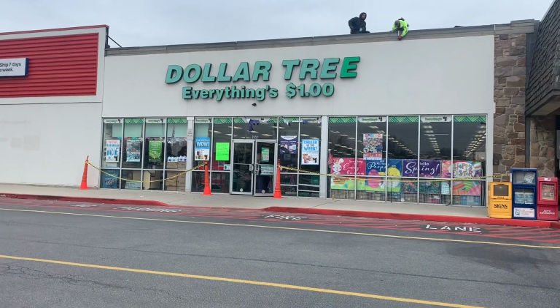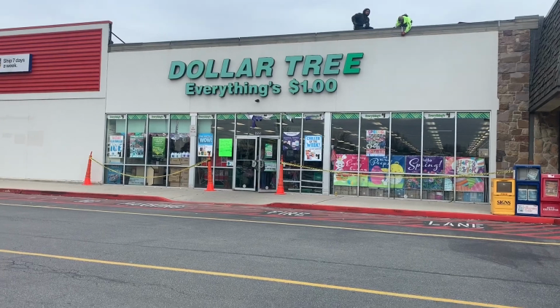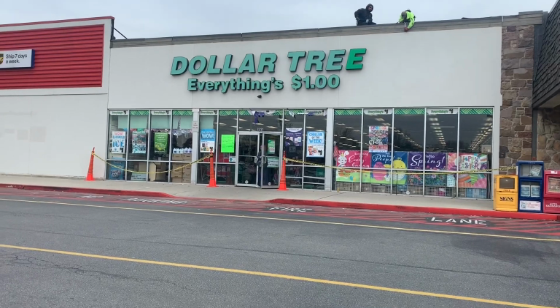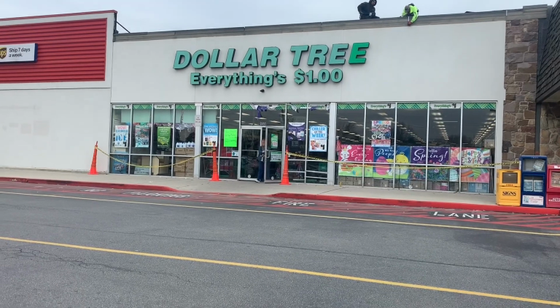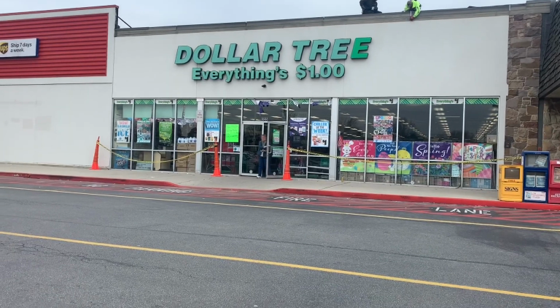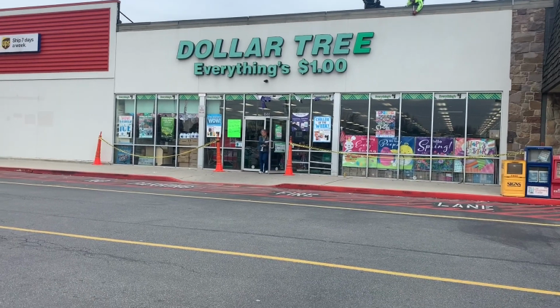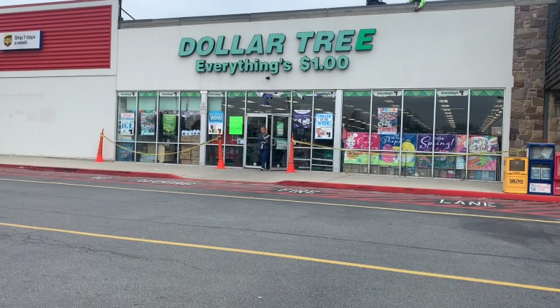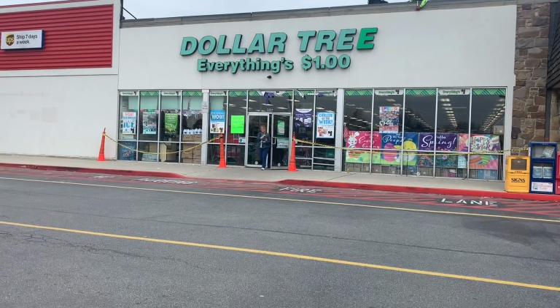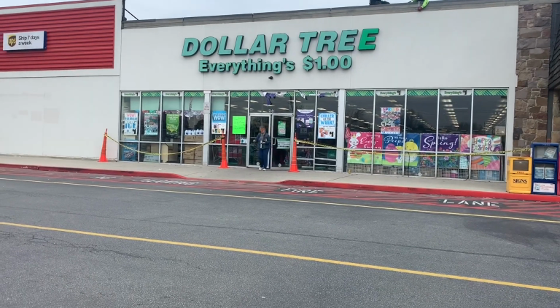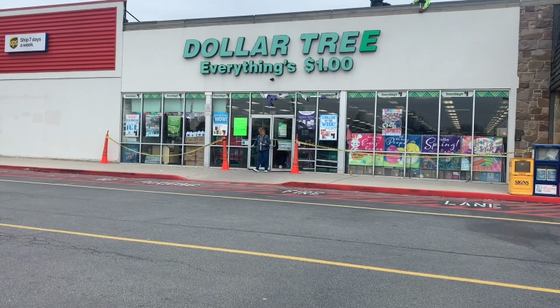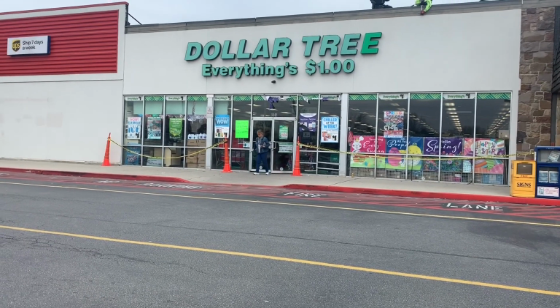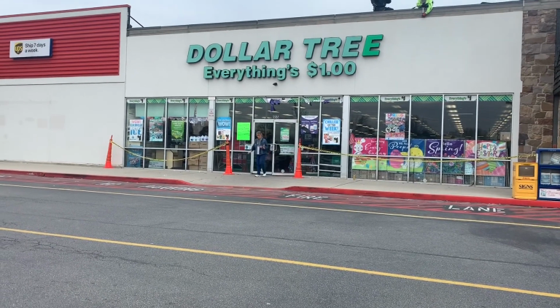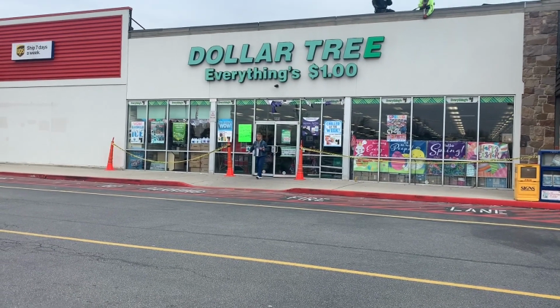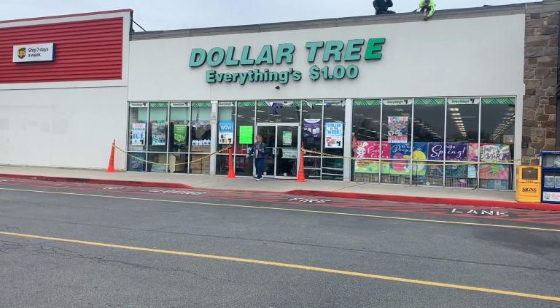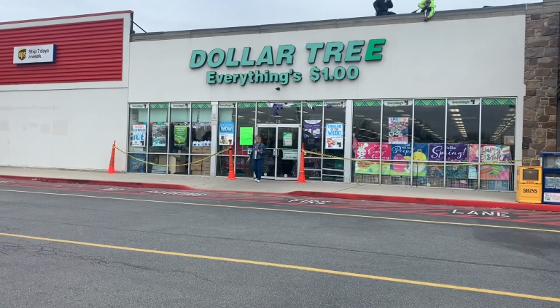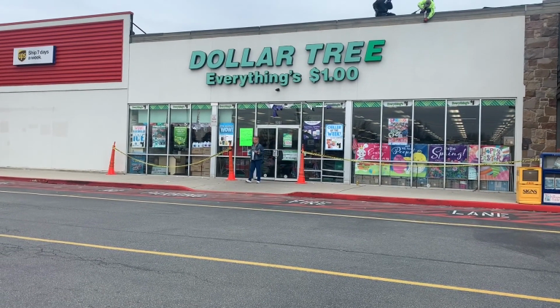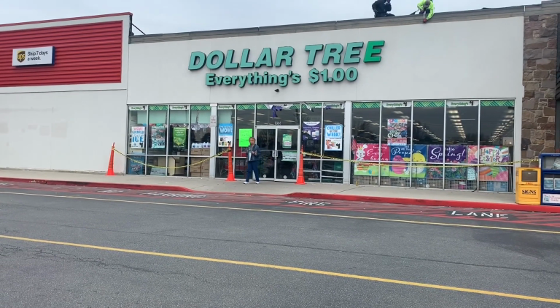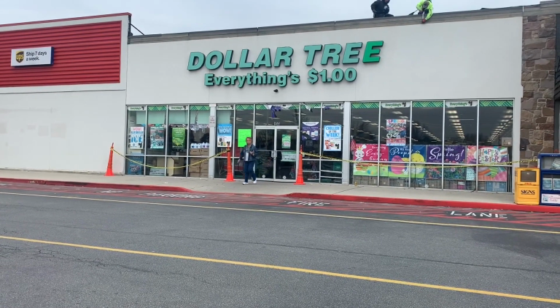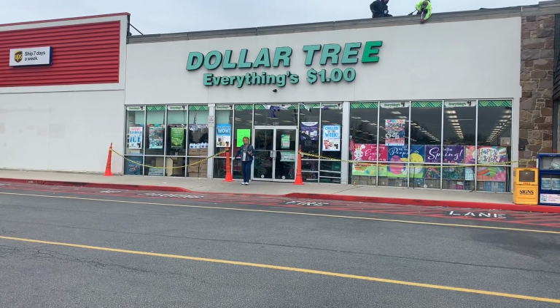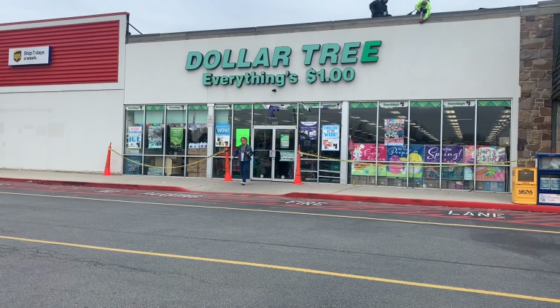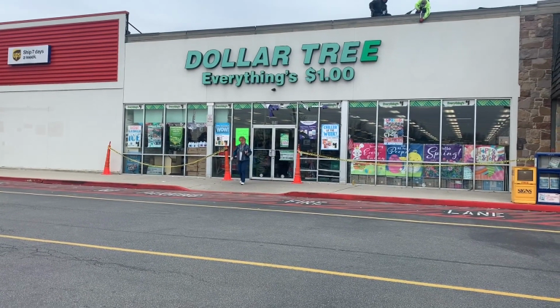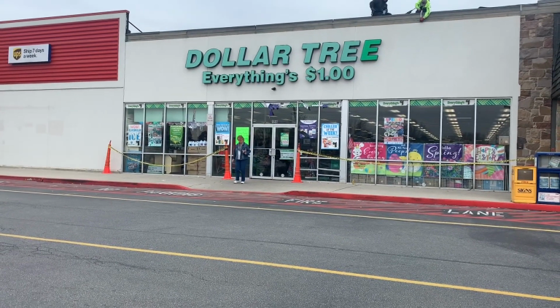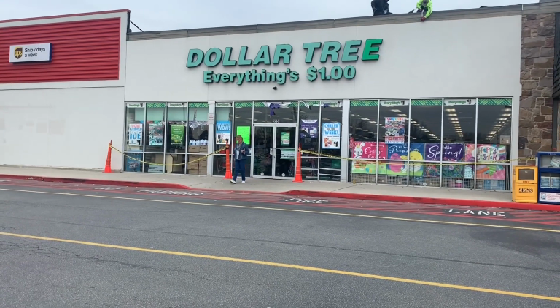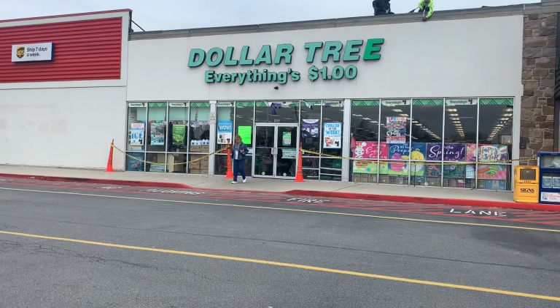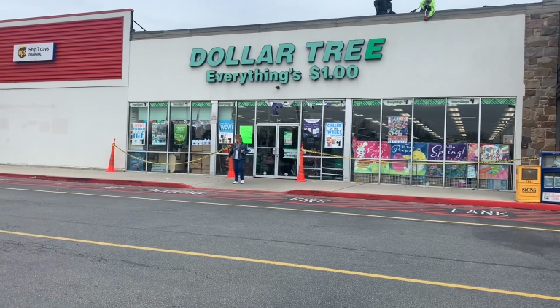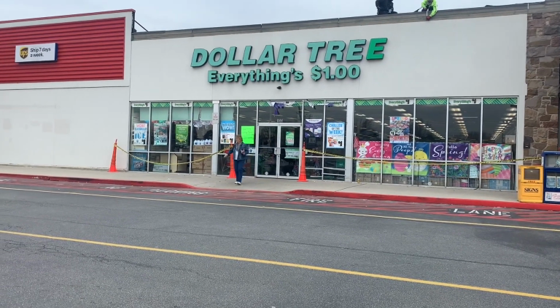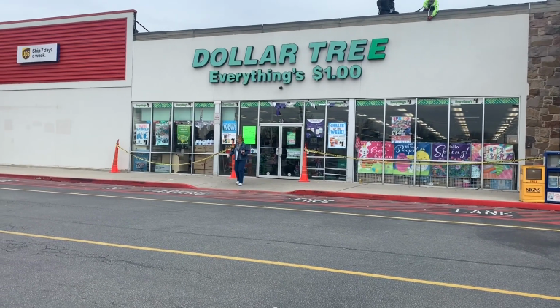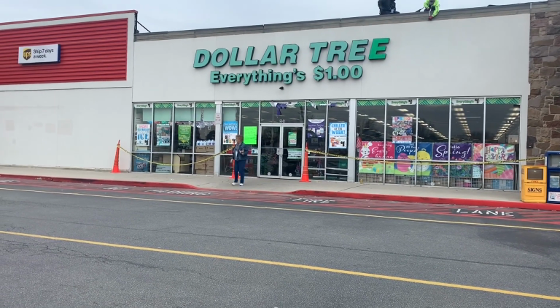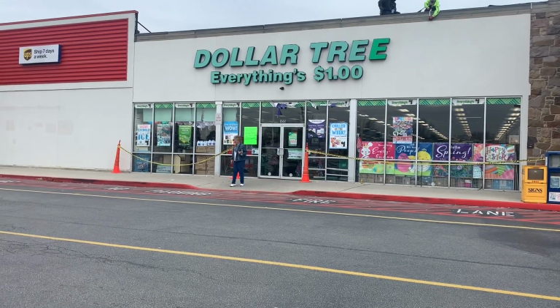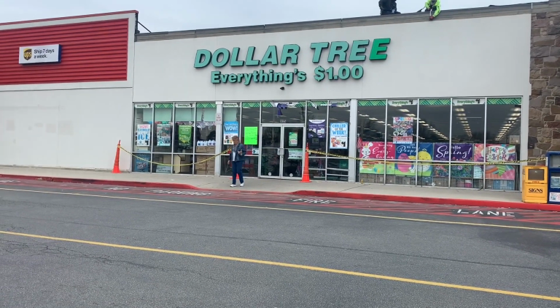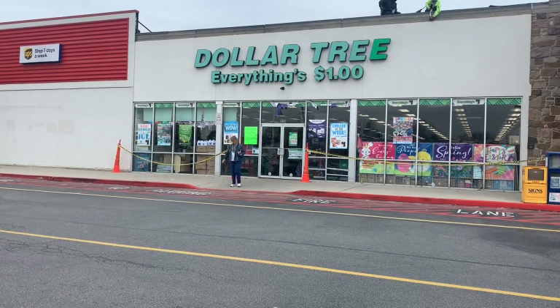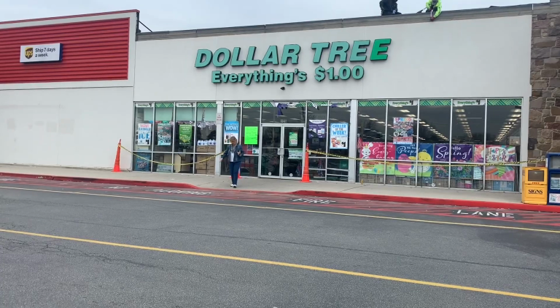Hey guys, we're here at our local Dollar Tree to do some couponing and some shopping, so let's get started.